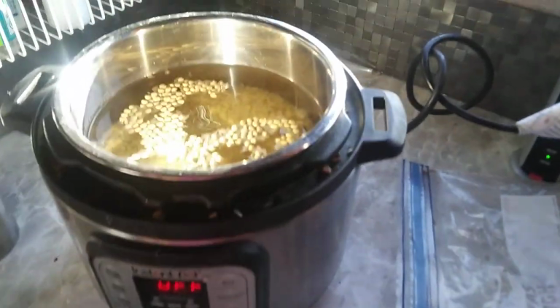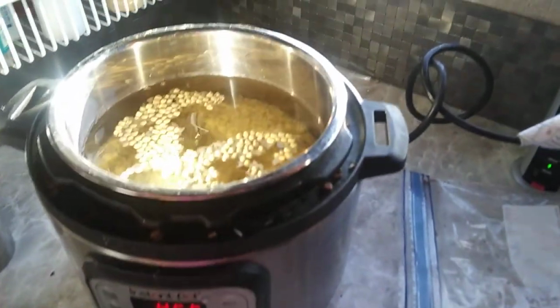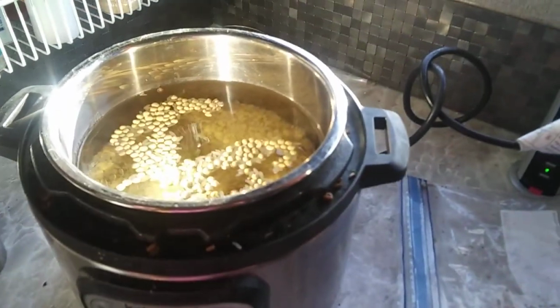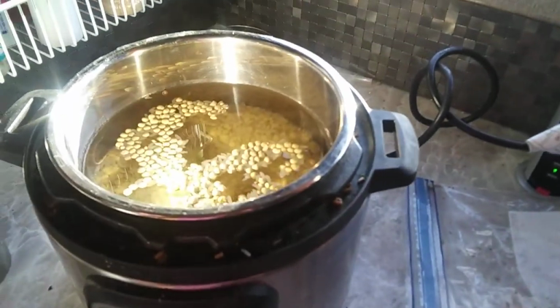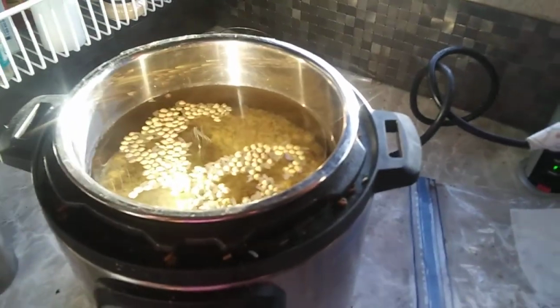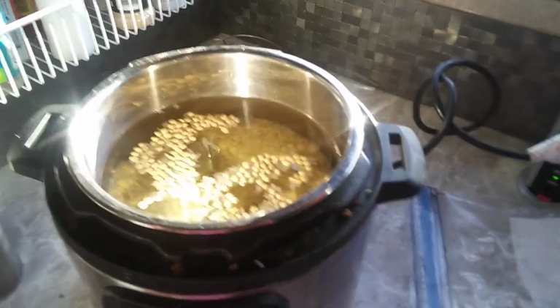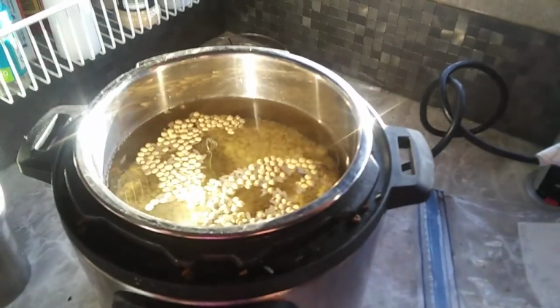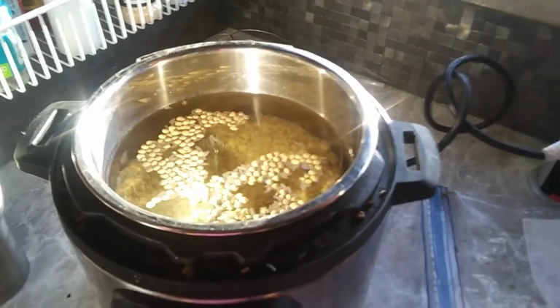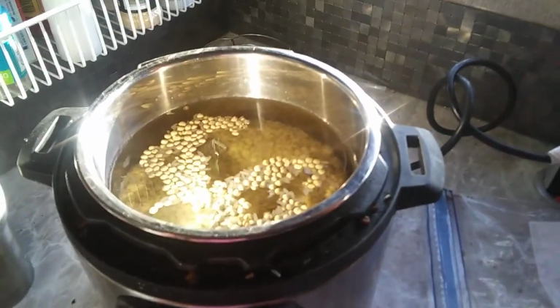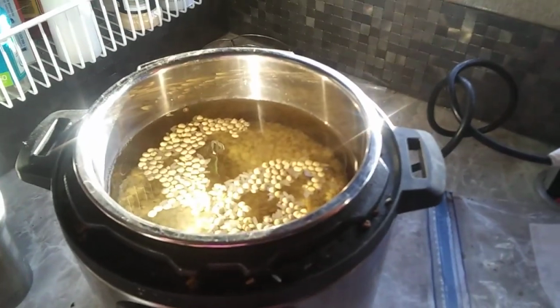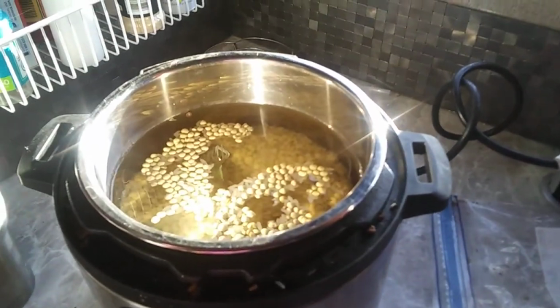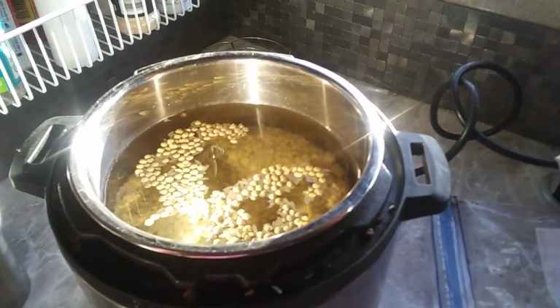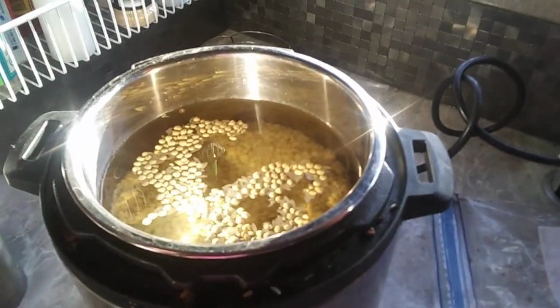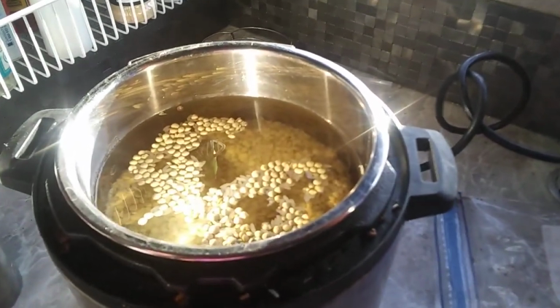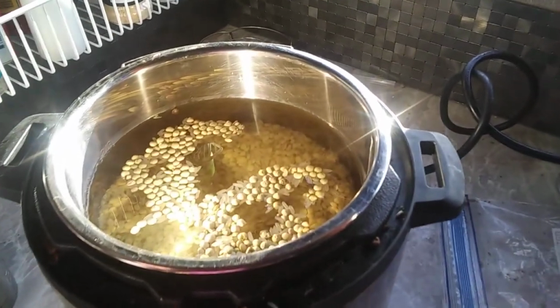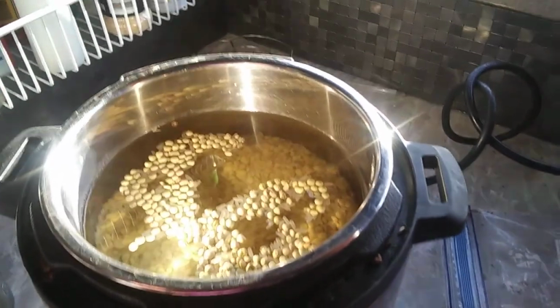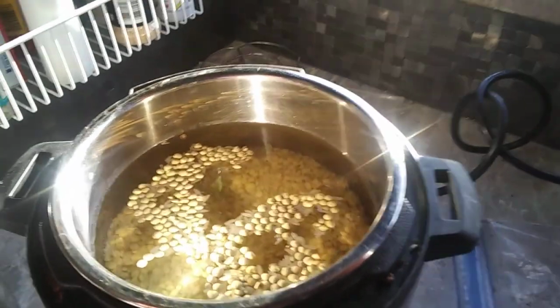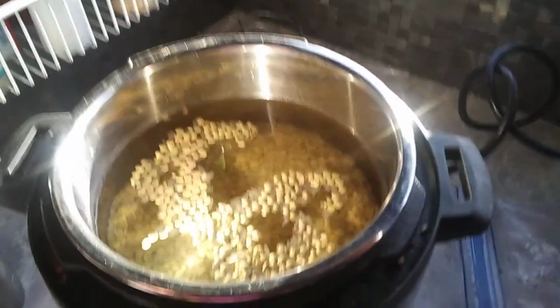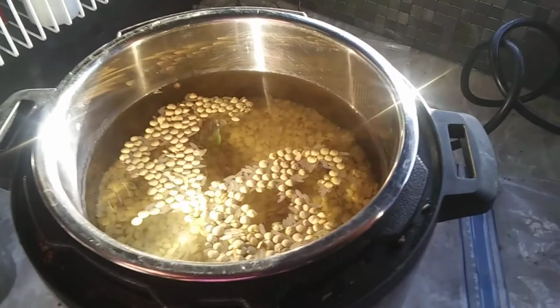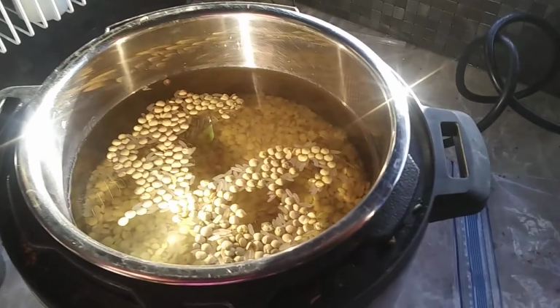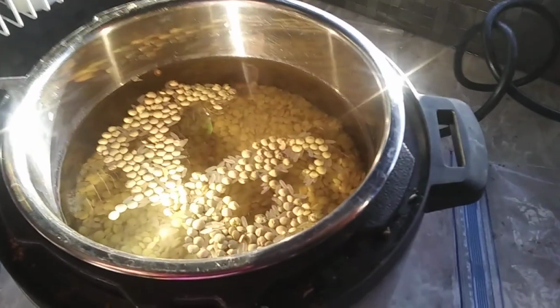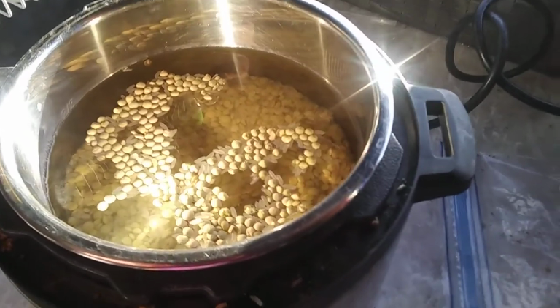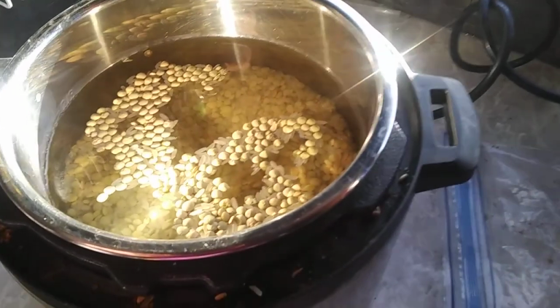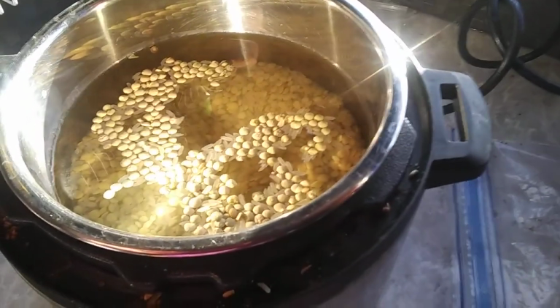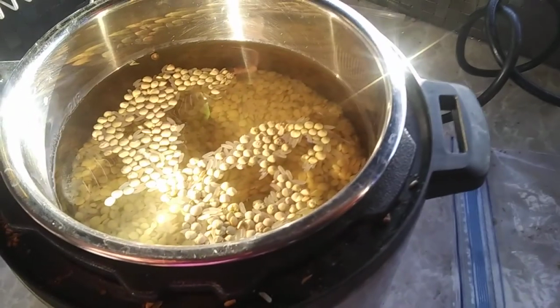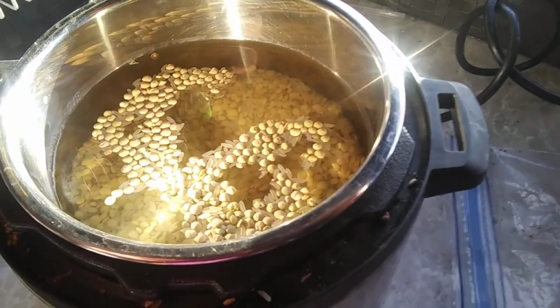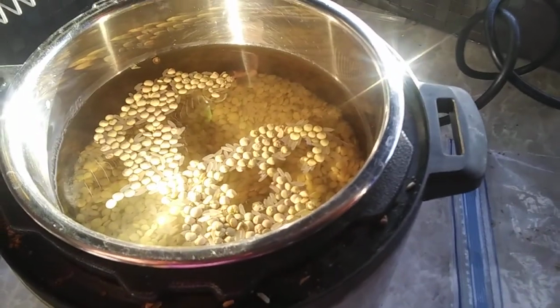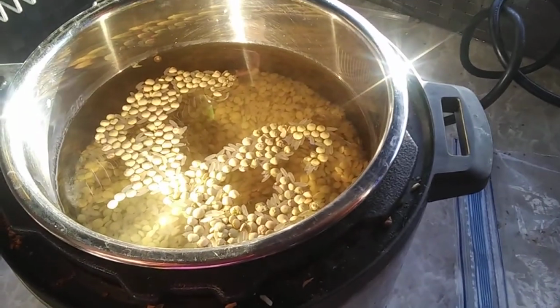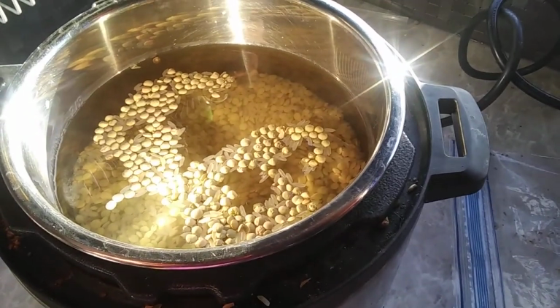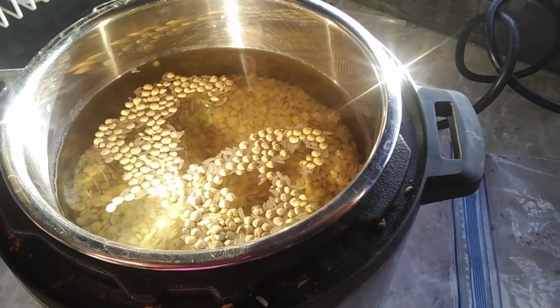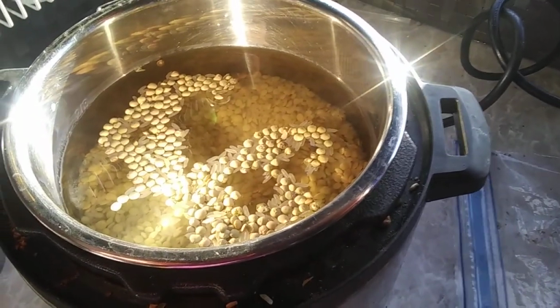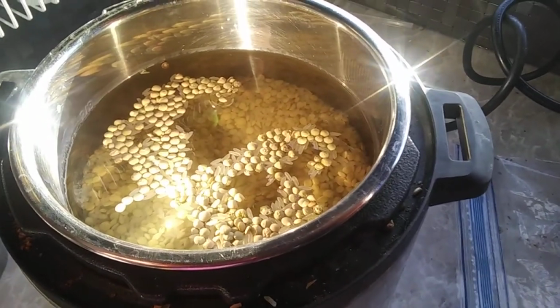I dump that in the Instapot, take my hand and mix it up real good, then cover it with about two inches of water.